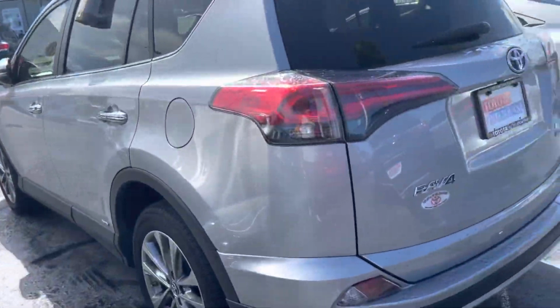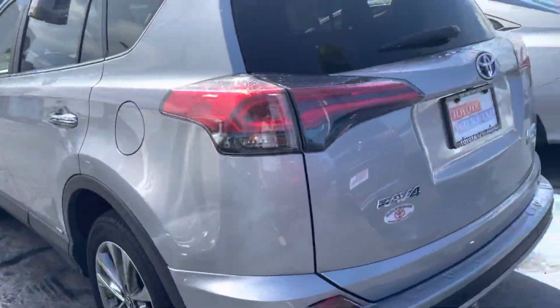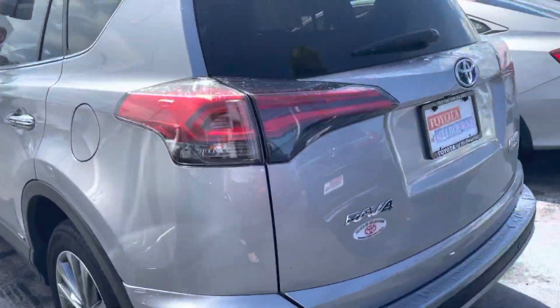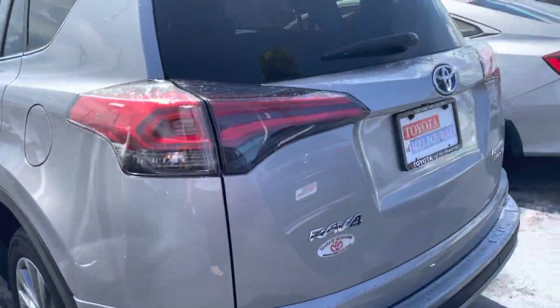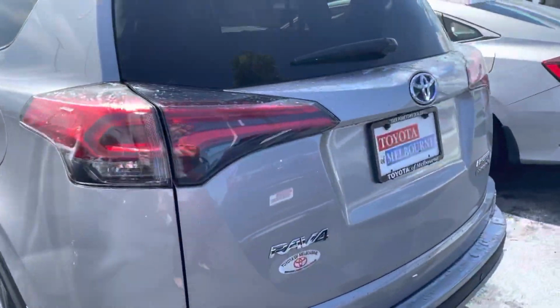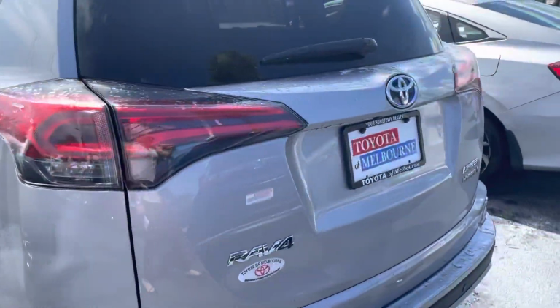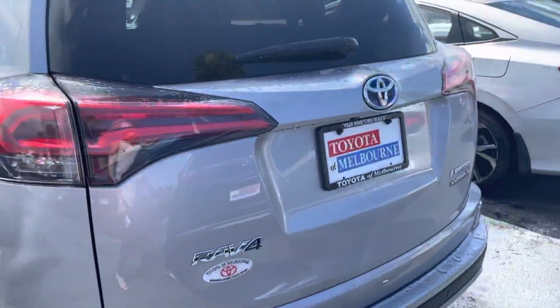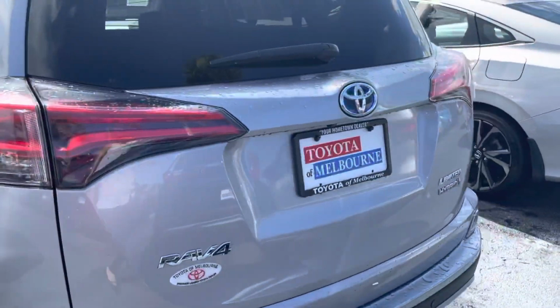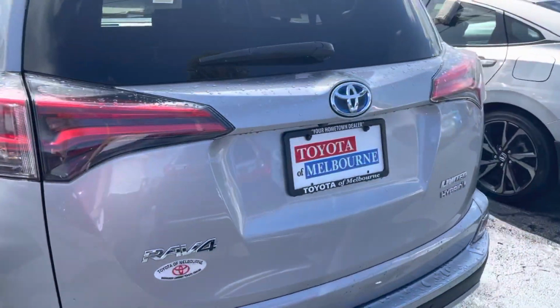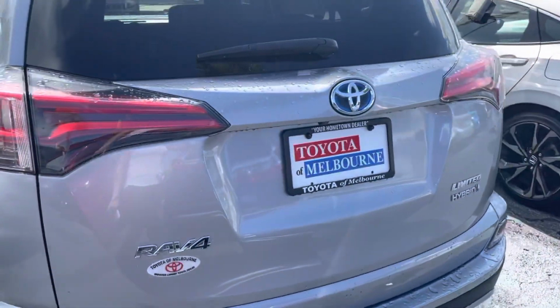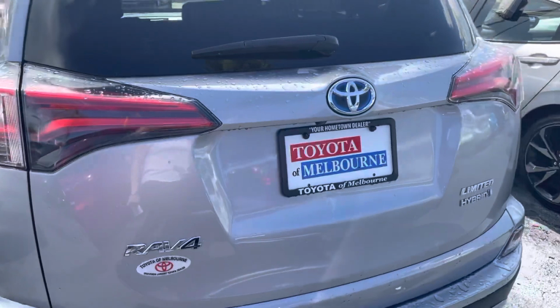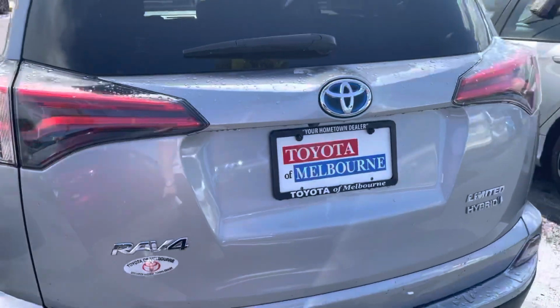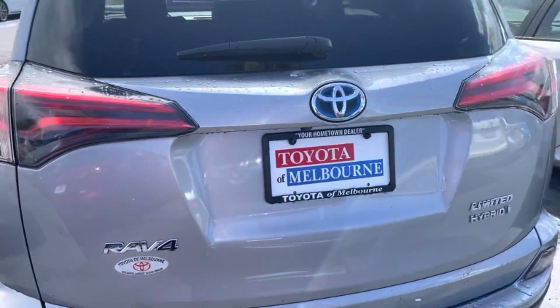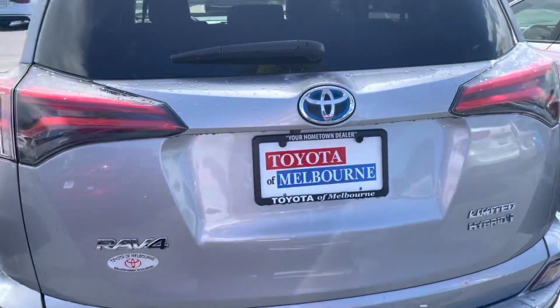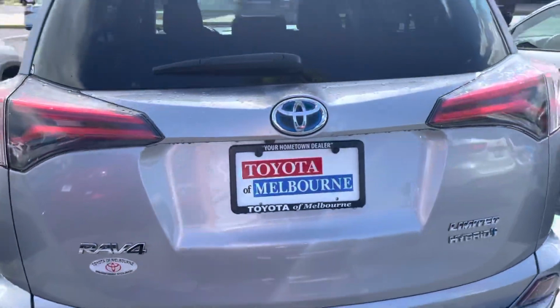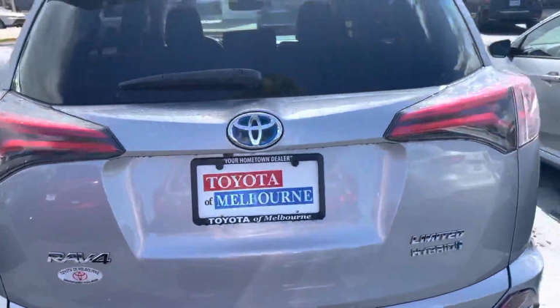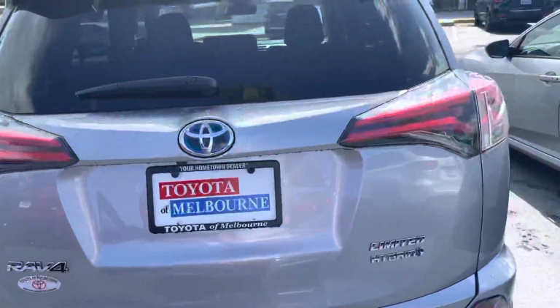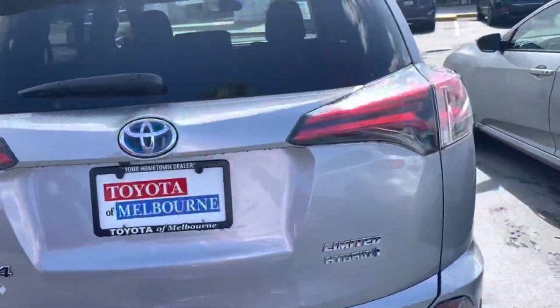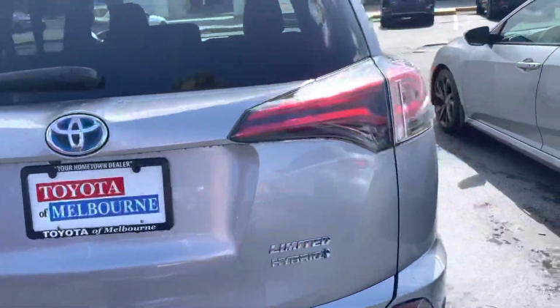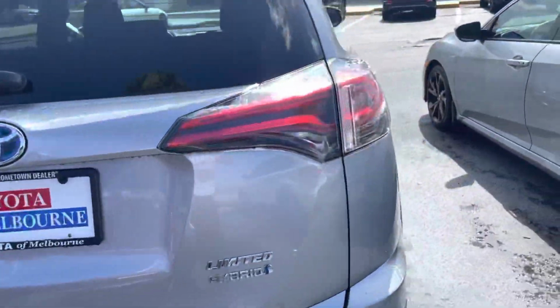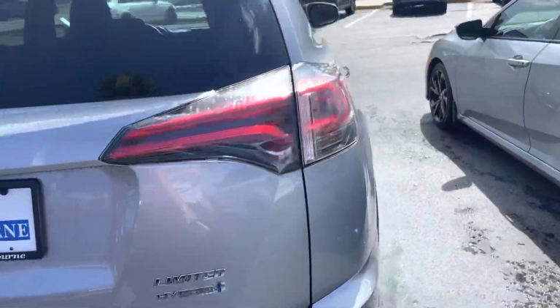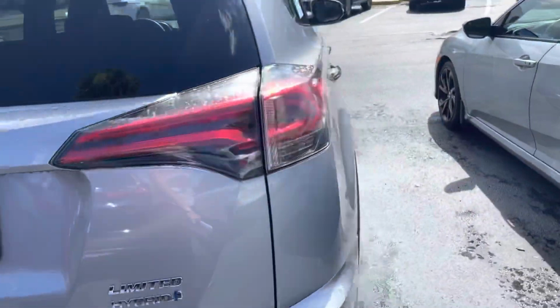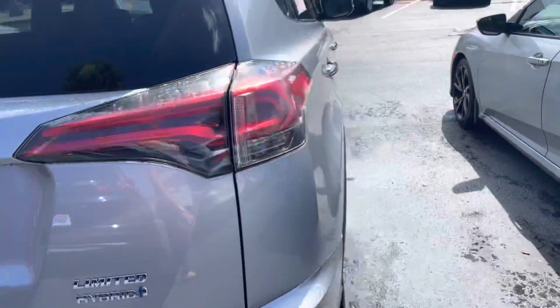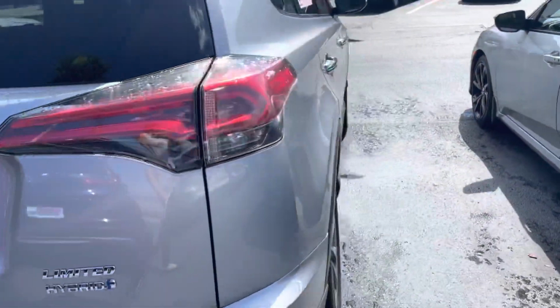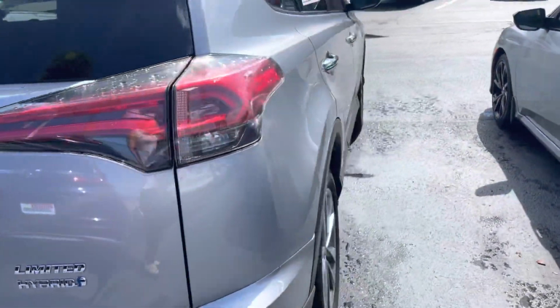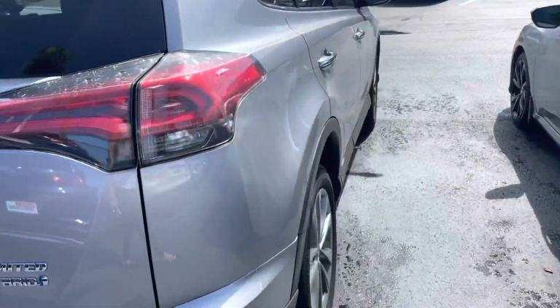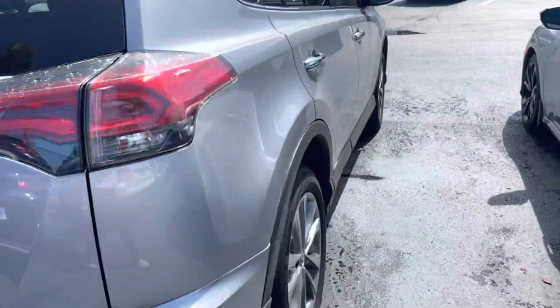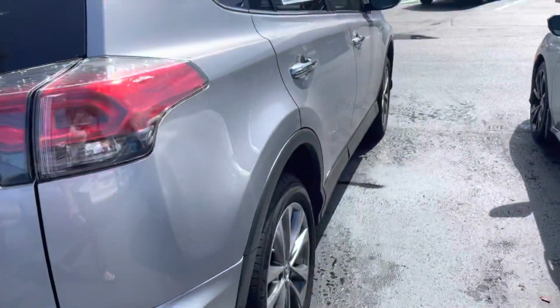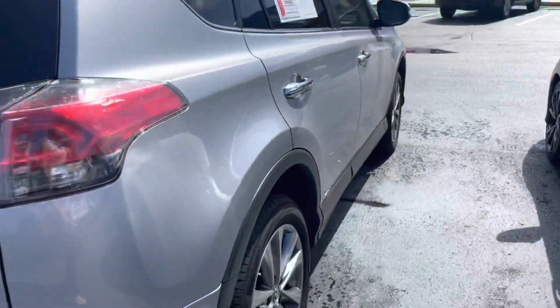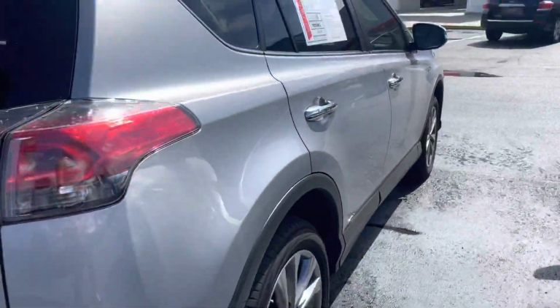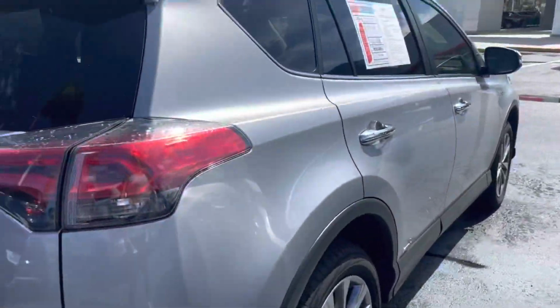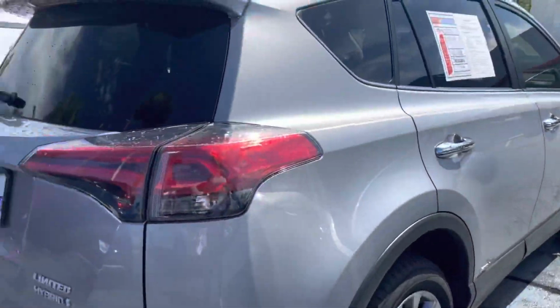Then we have a Limited Hybrid RAV4 in silver. That's nice as well.